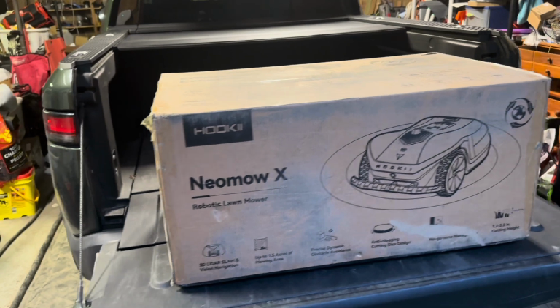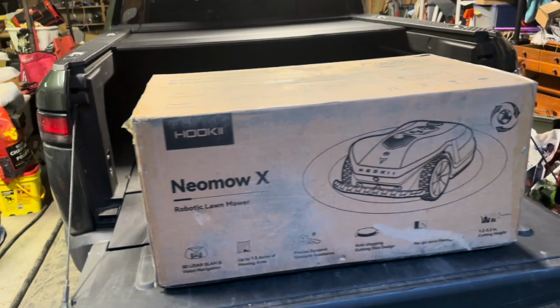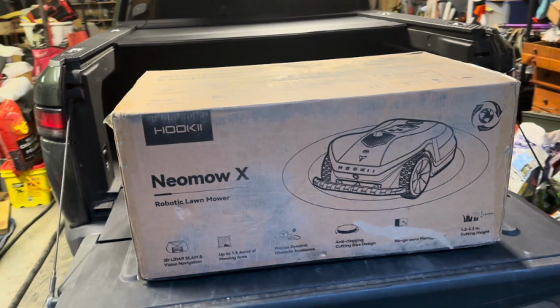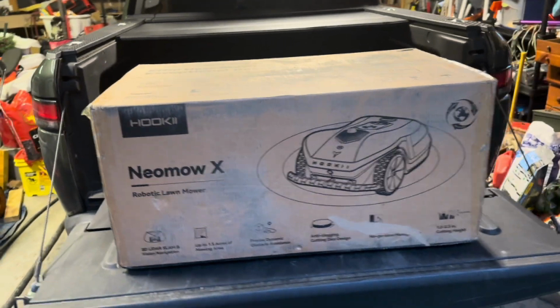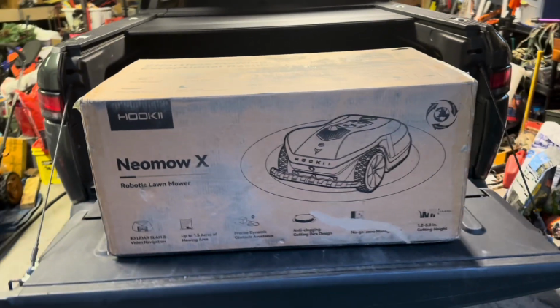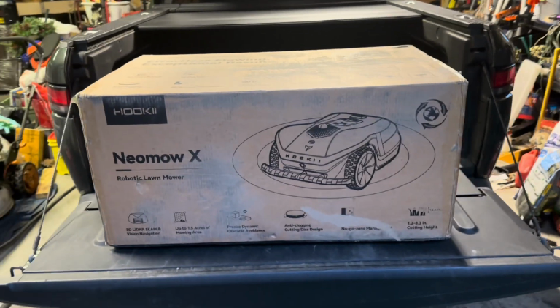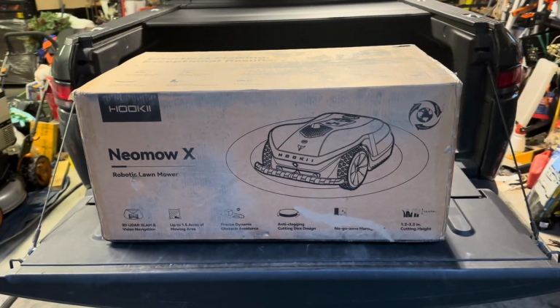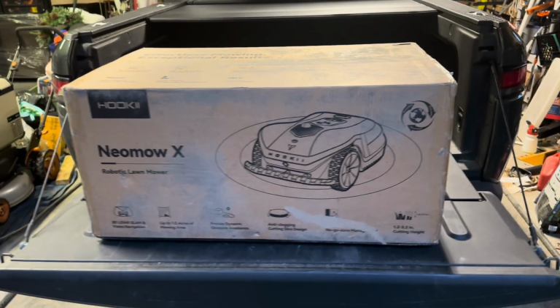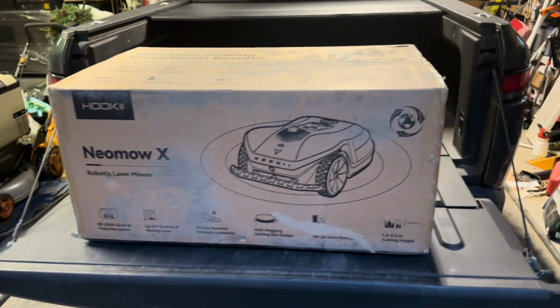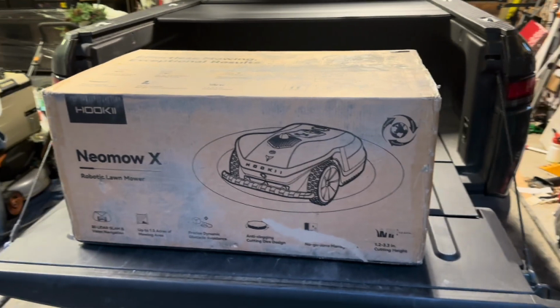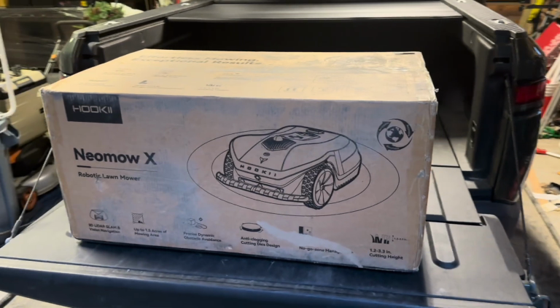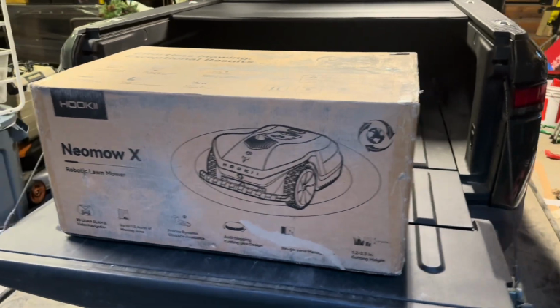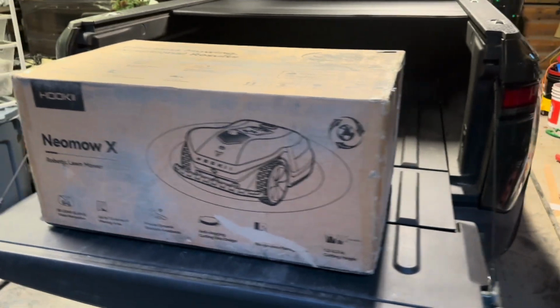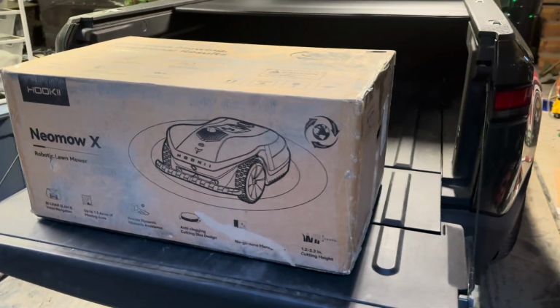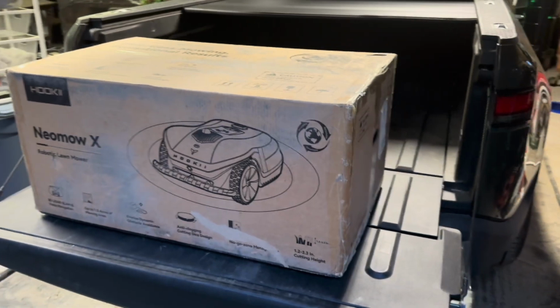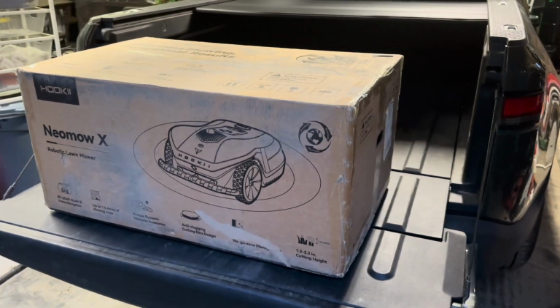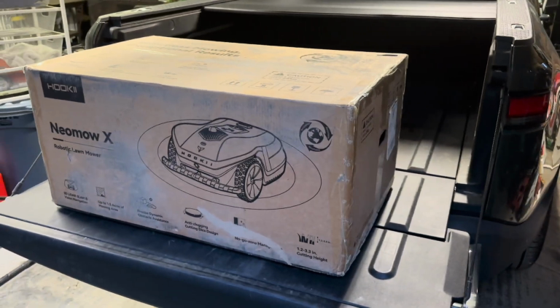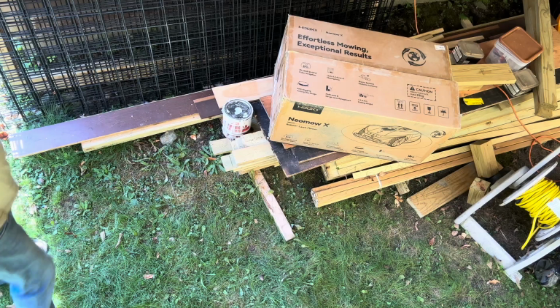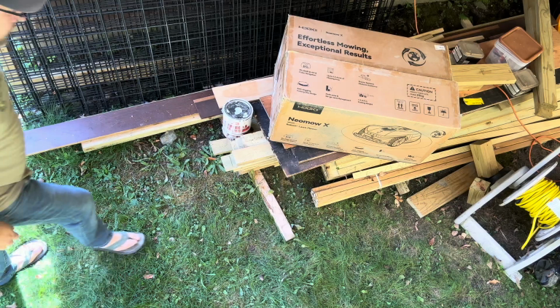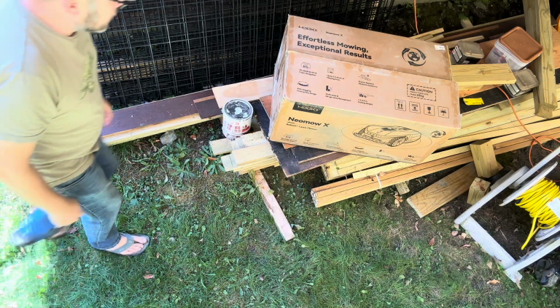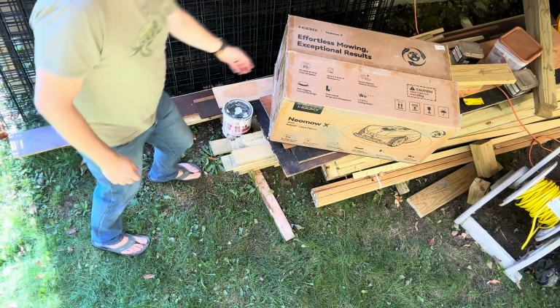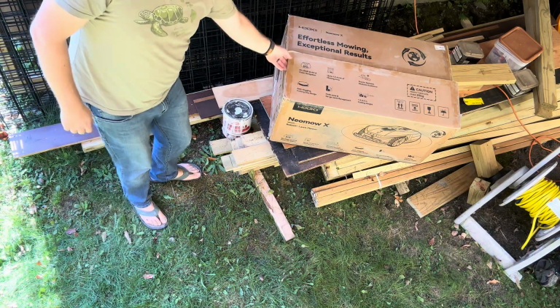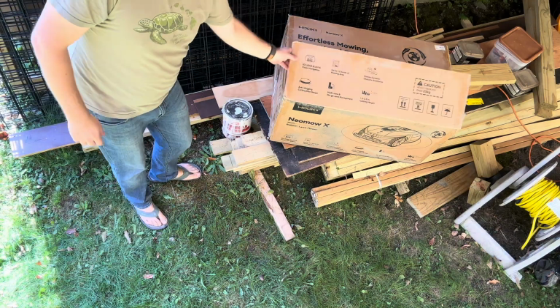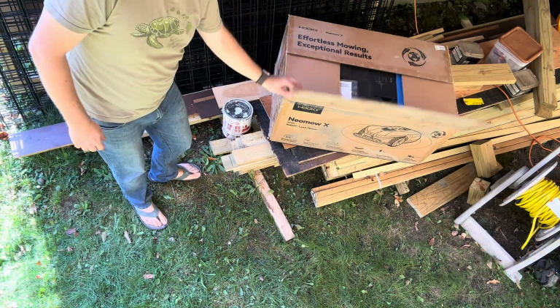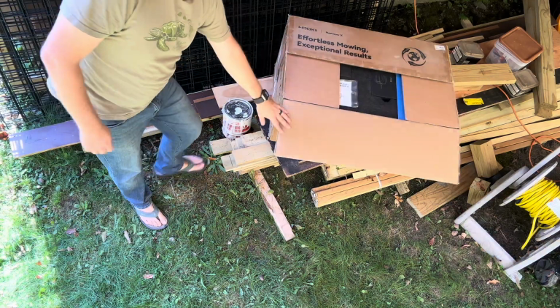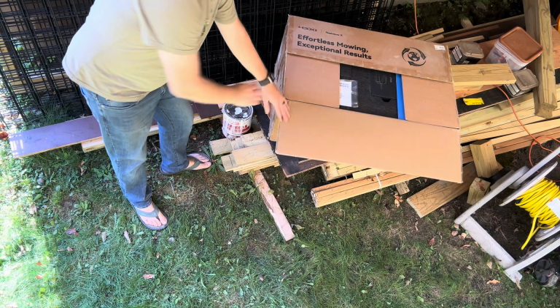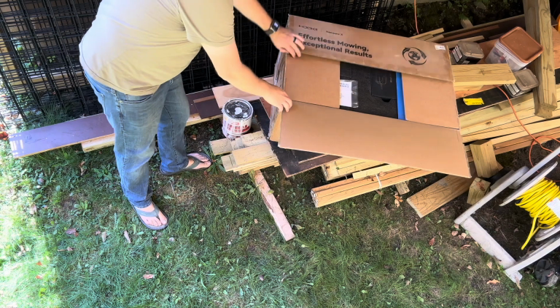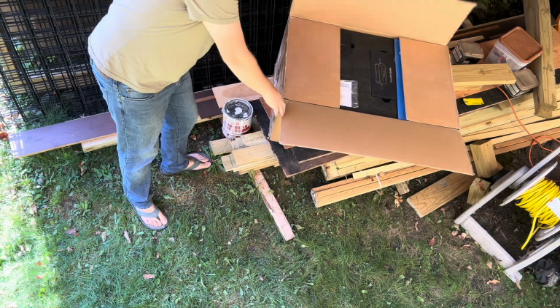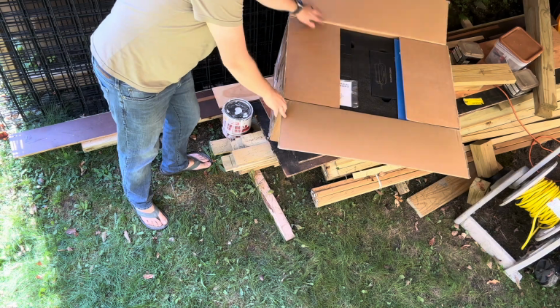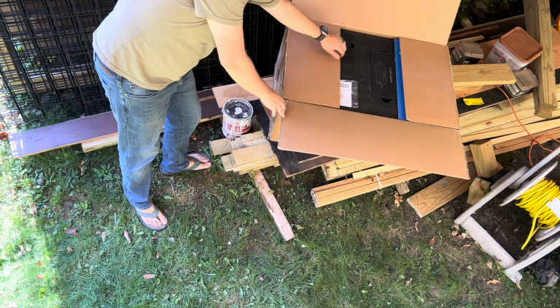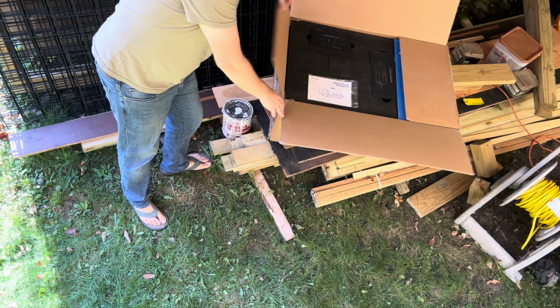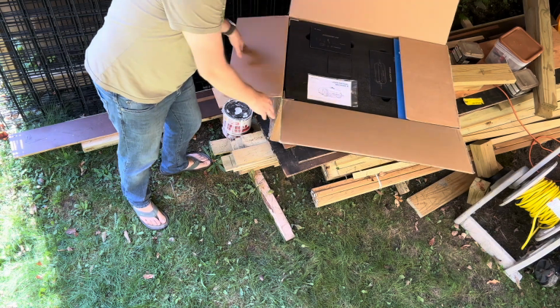So I'm going to make a series of videos showing you how this mower works and how it performs. For now, let's just do the unboxing and setup.